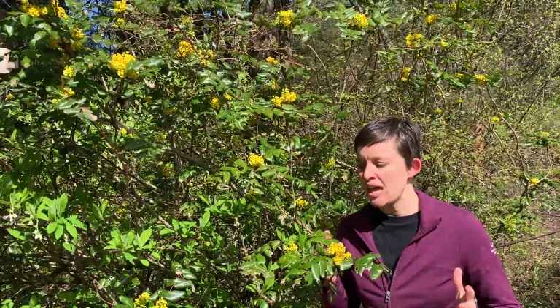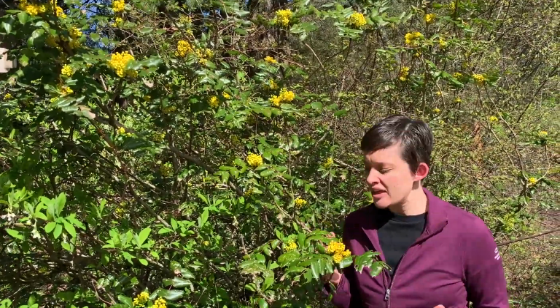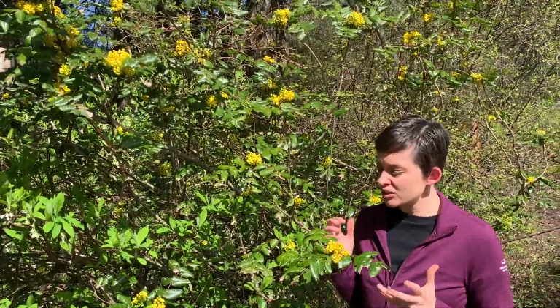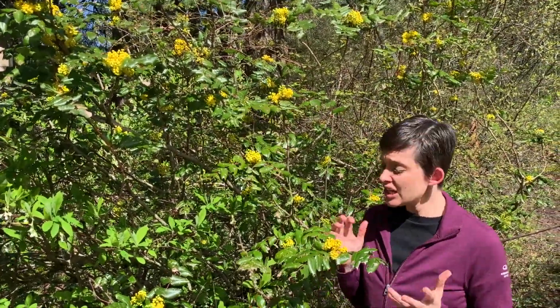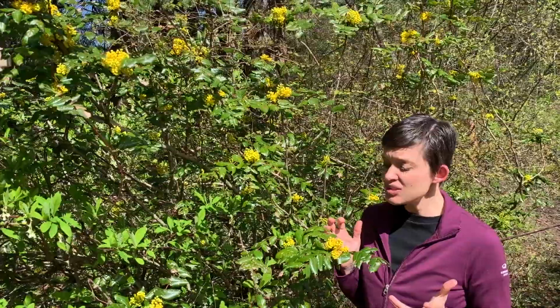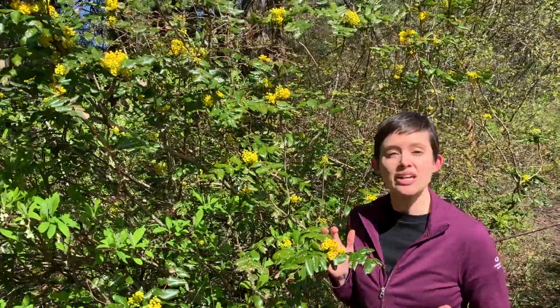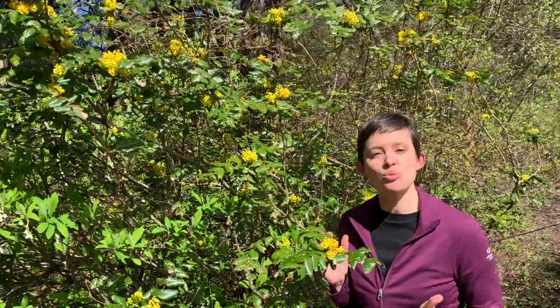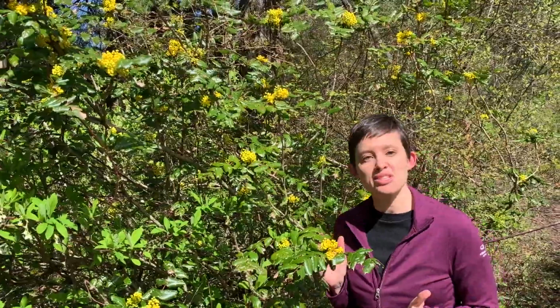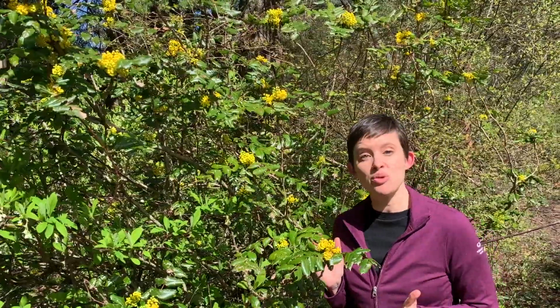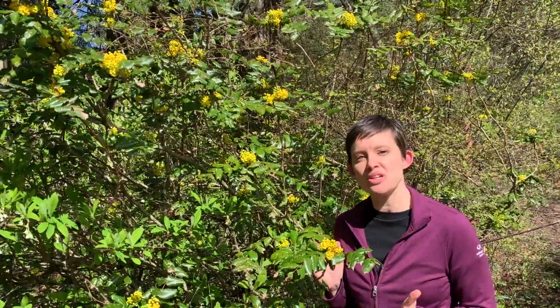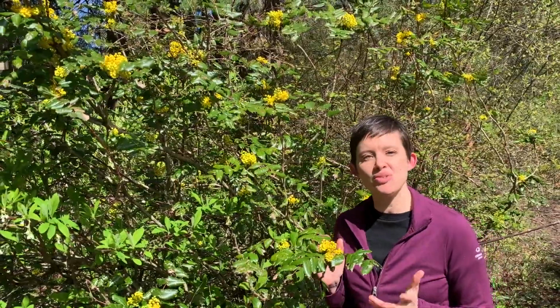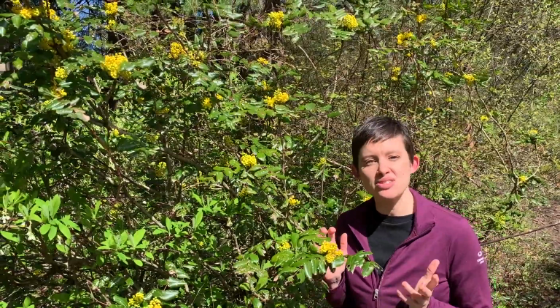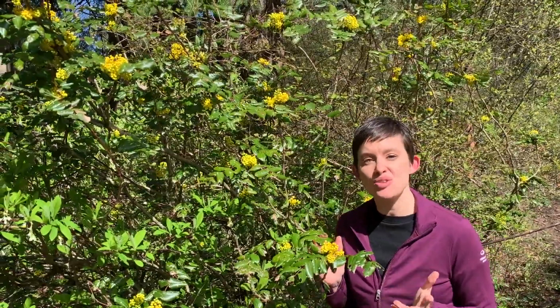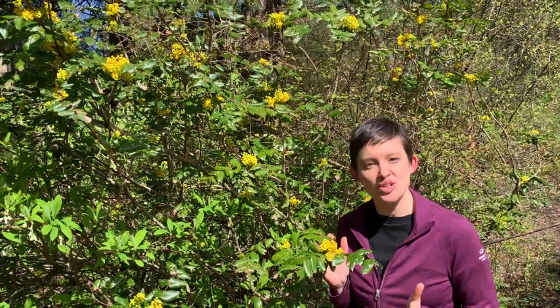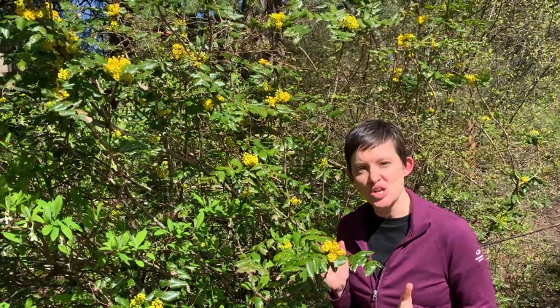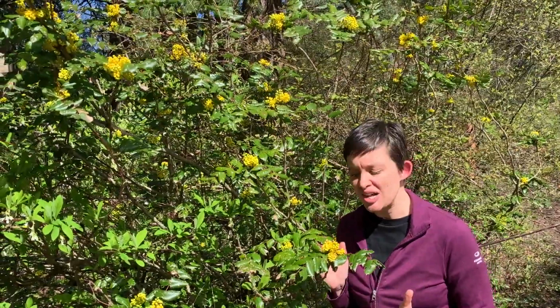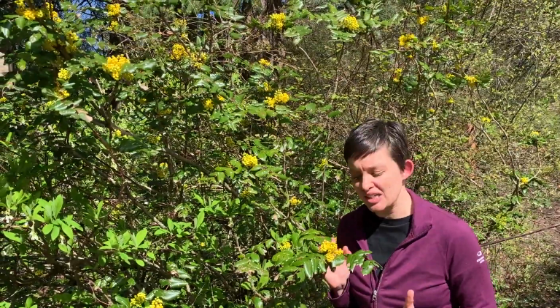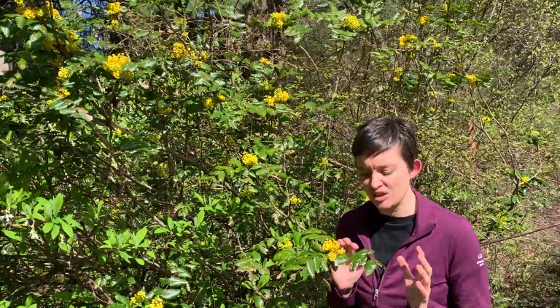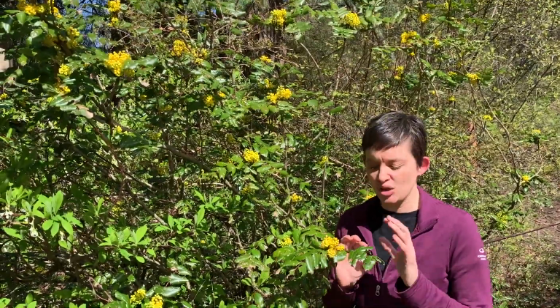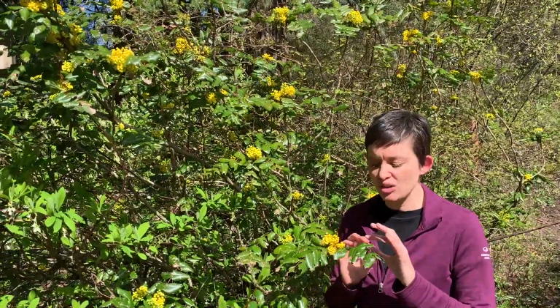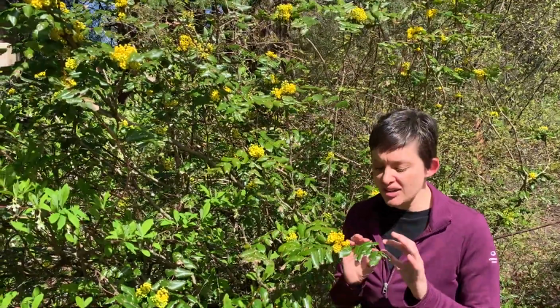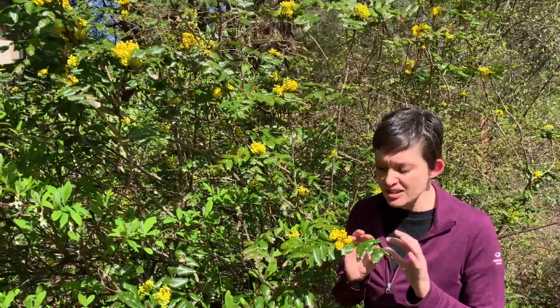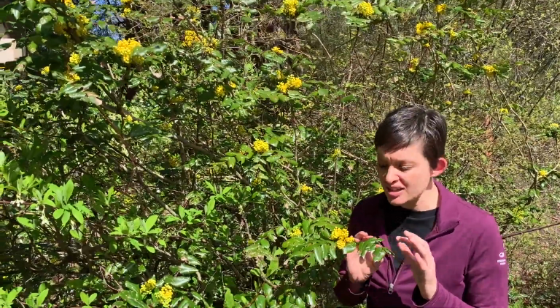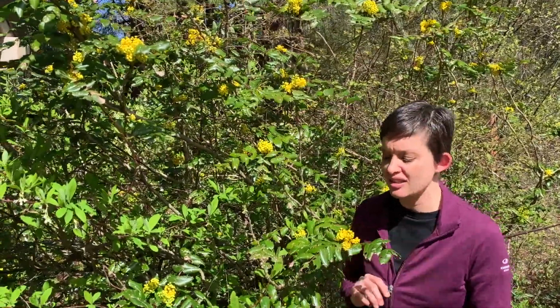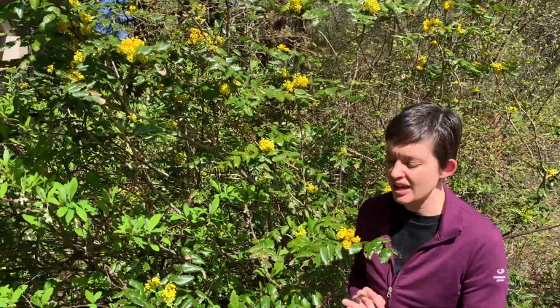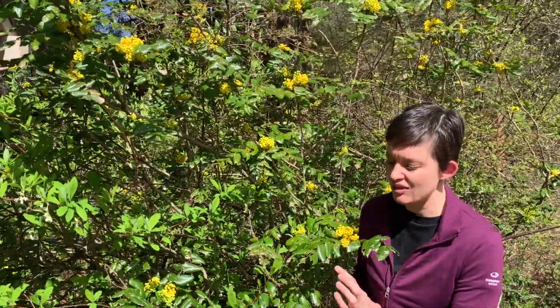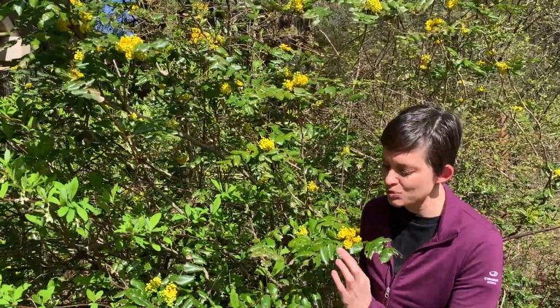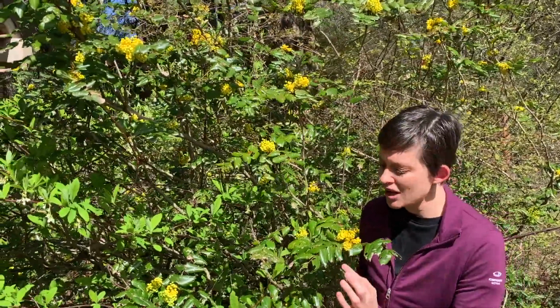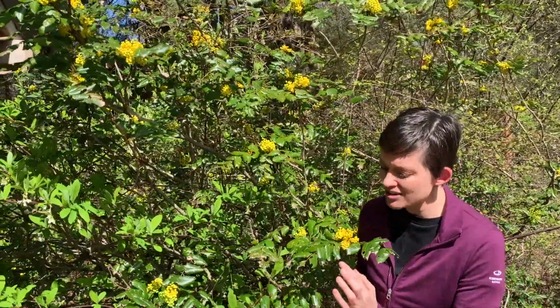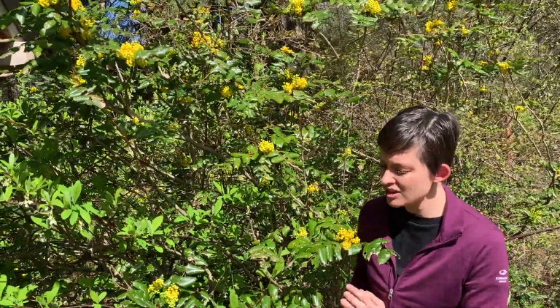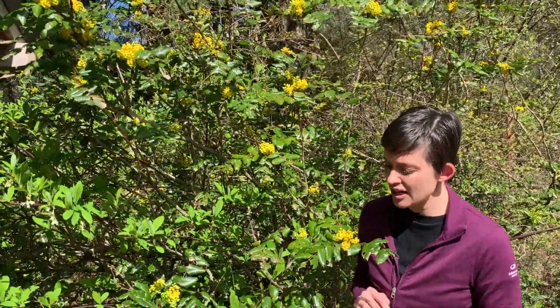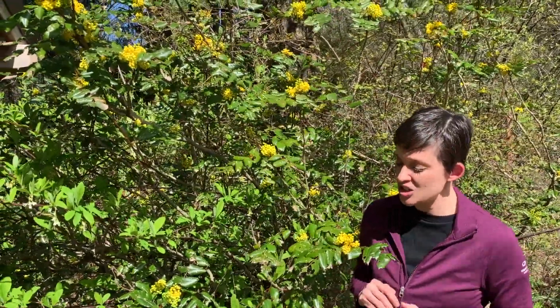The leaves kind of resemble the invasive English holly. They're glossy and they have spines on the edge.